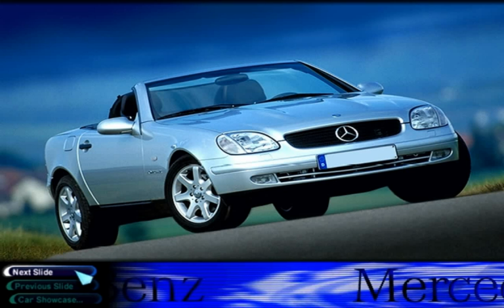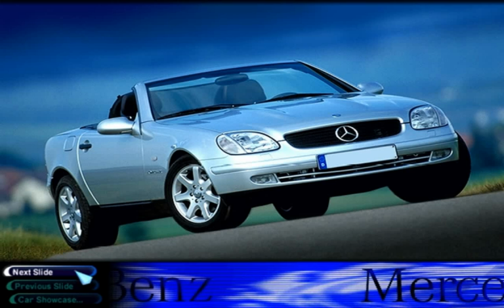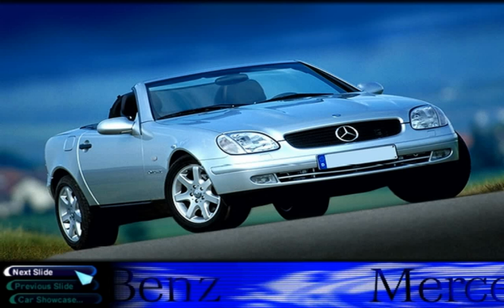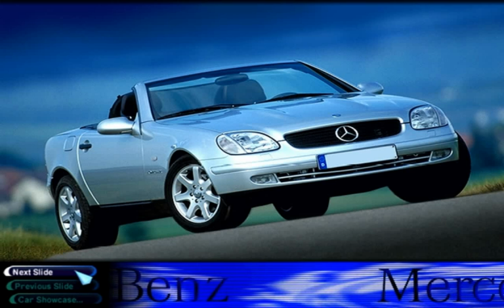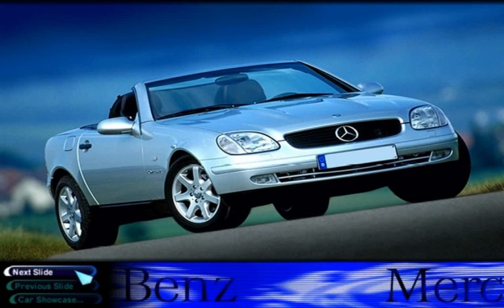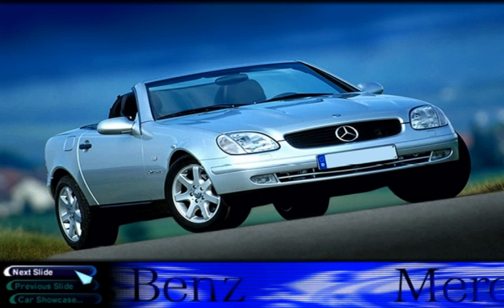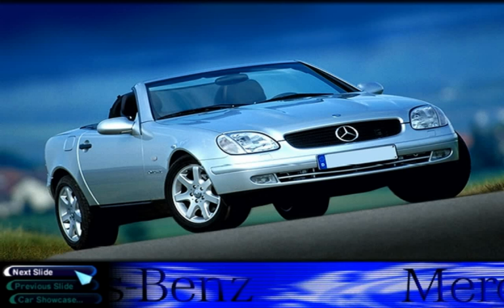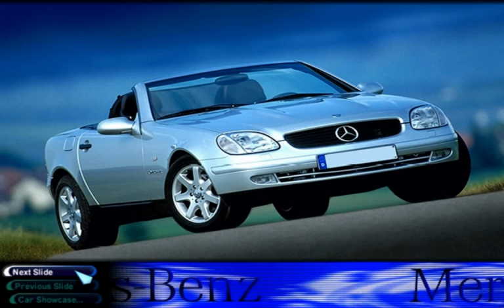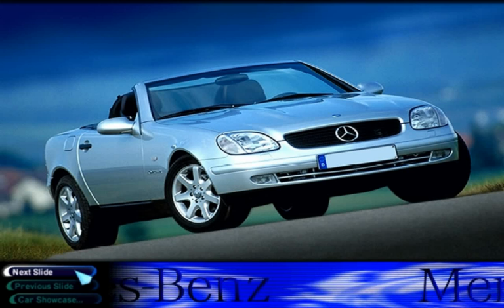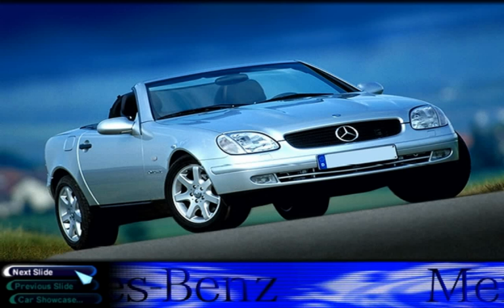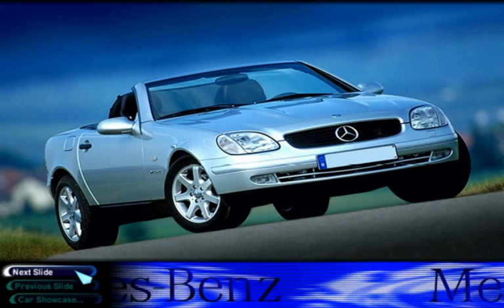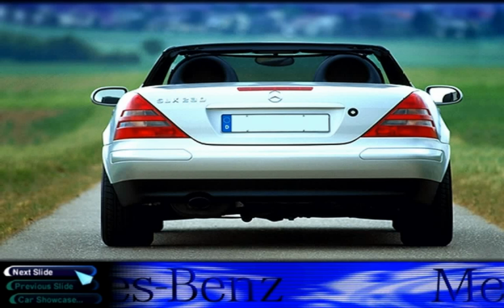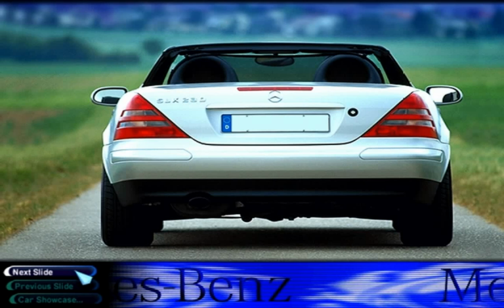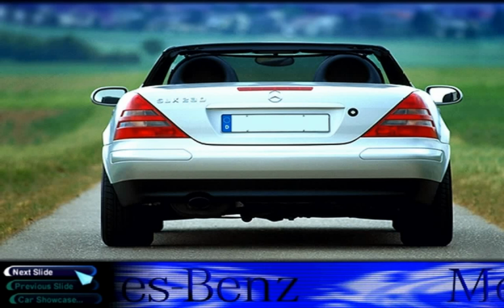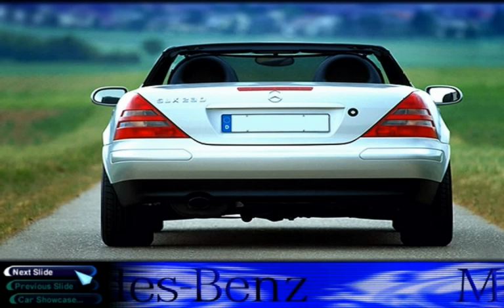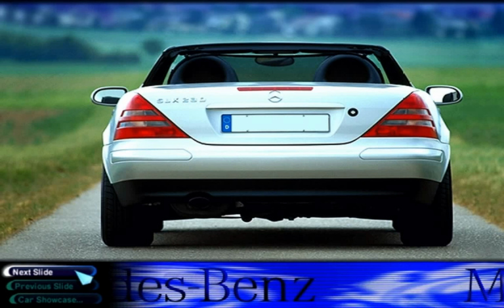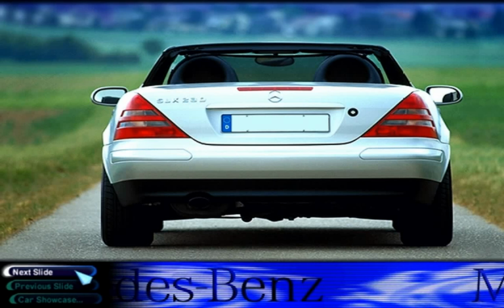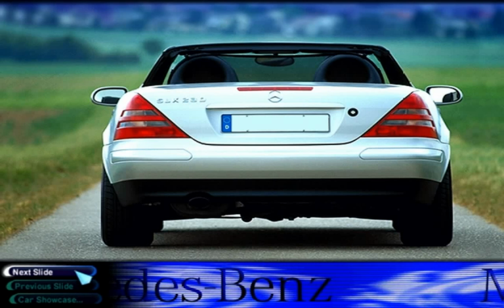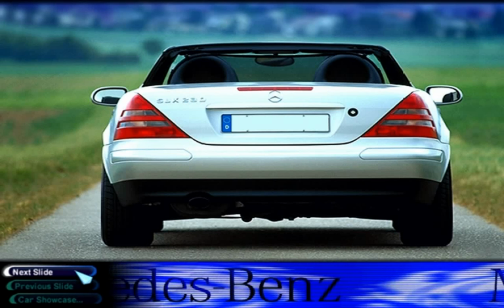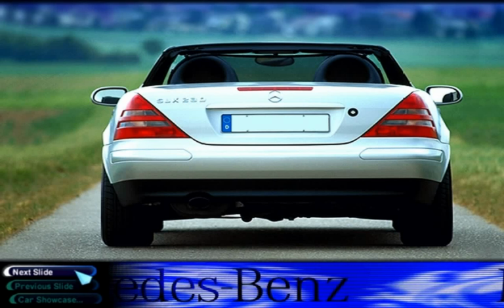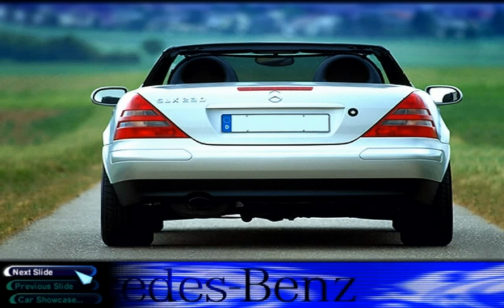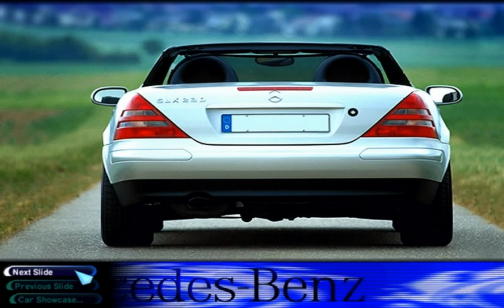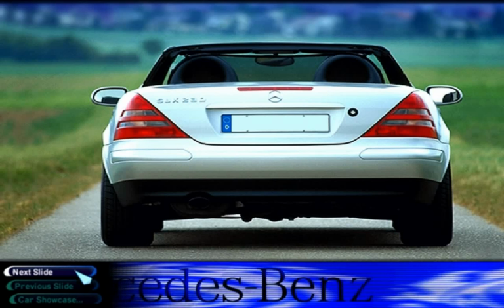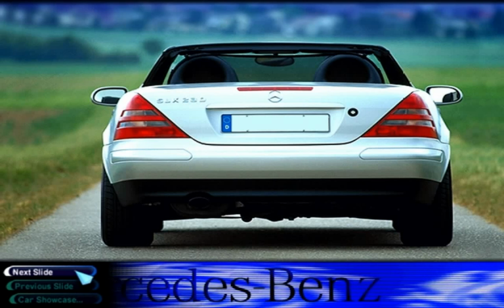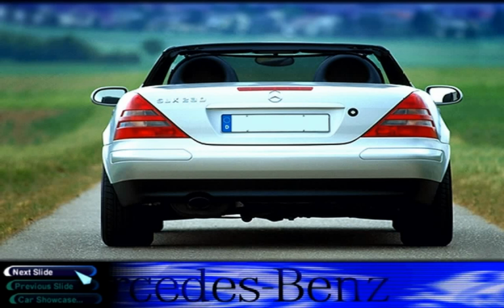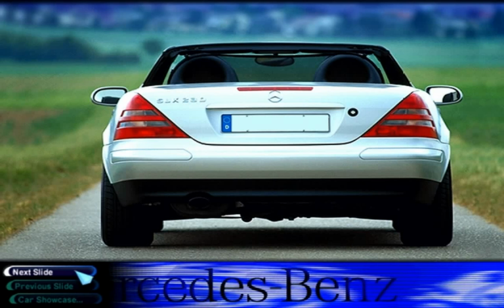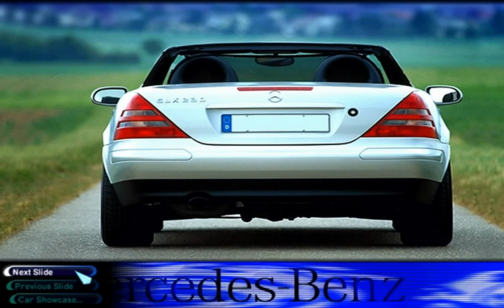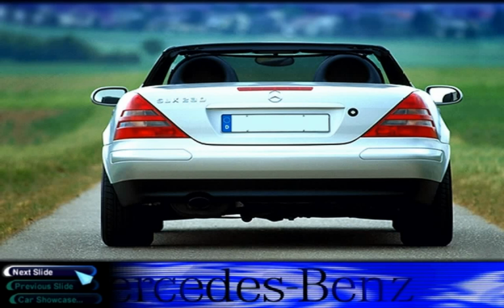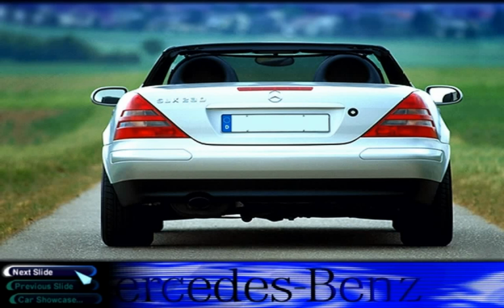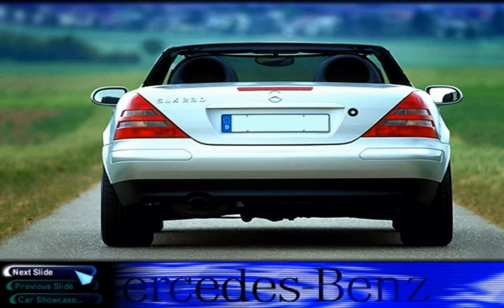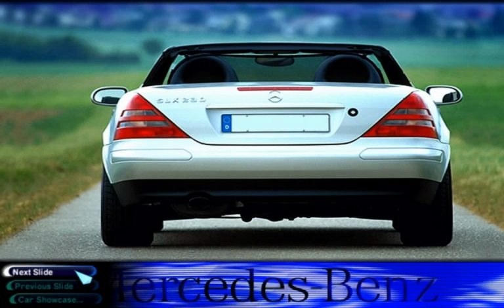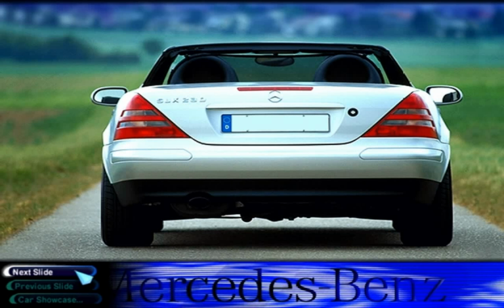With its sophisticated all-independent suspension, the SLK is a nimble performer on winding roads.